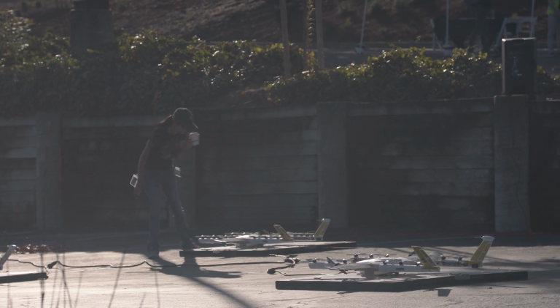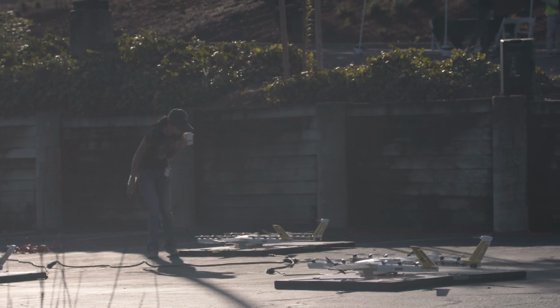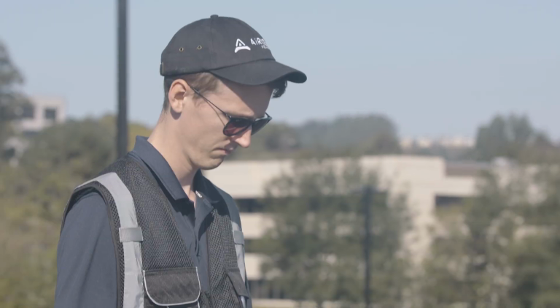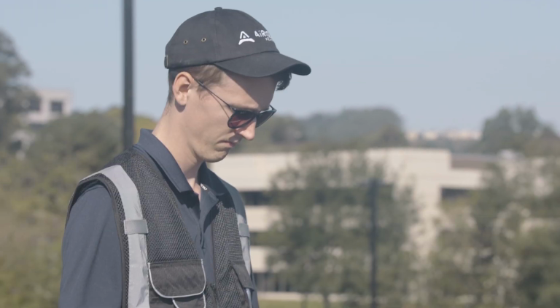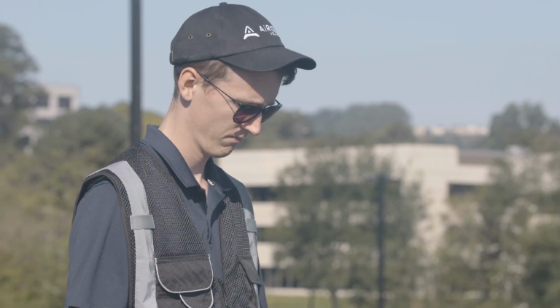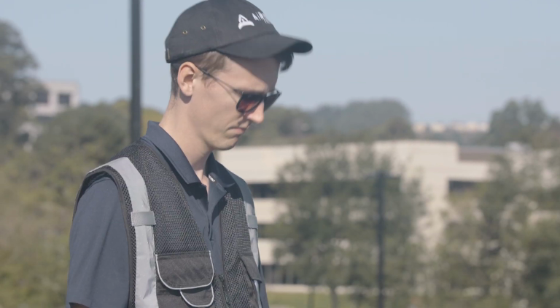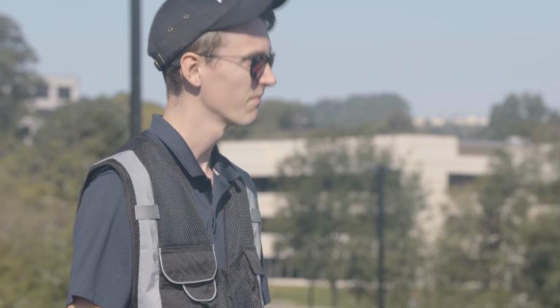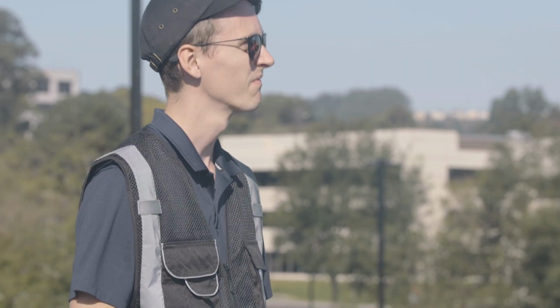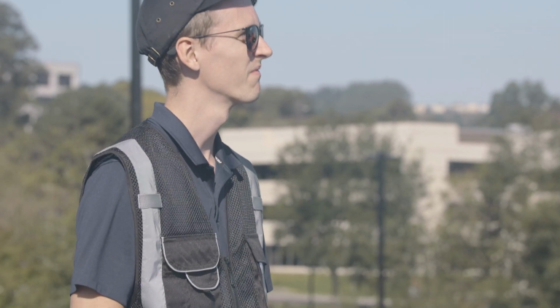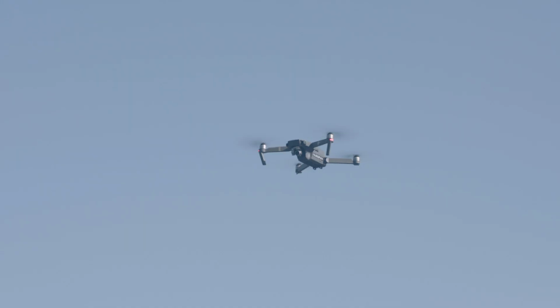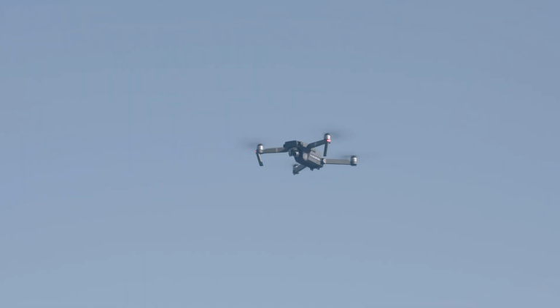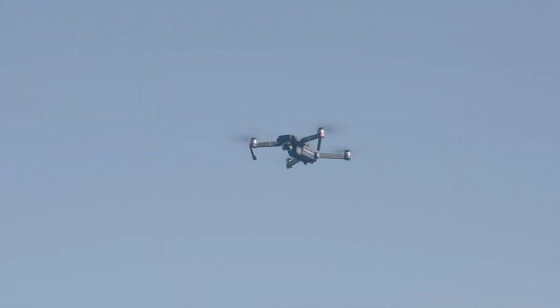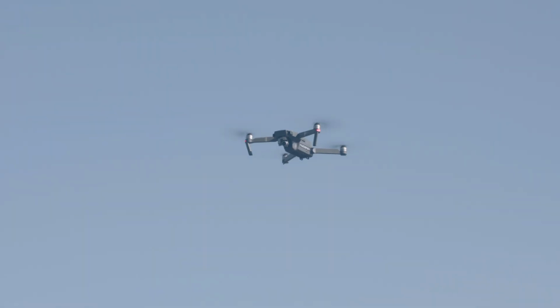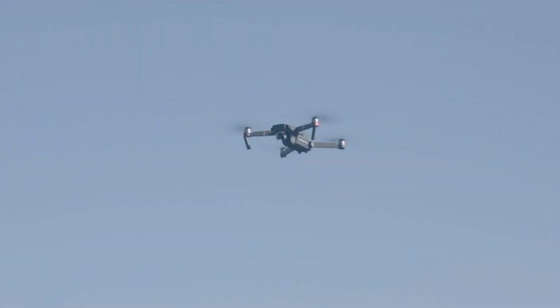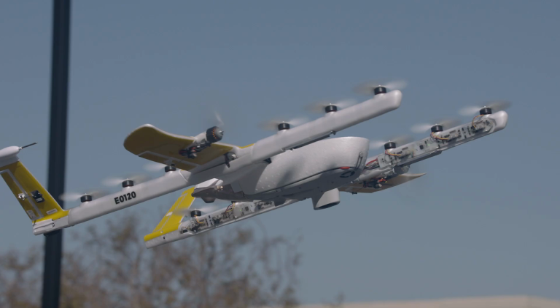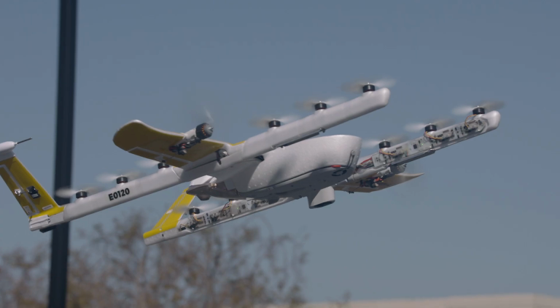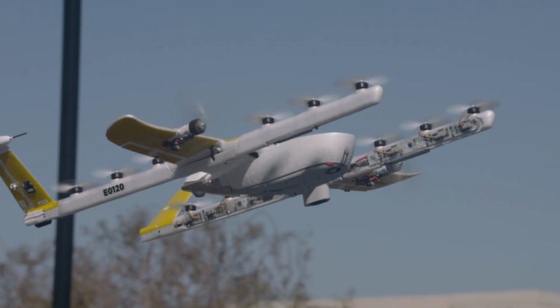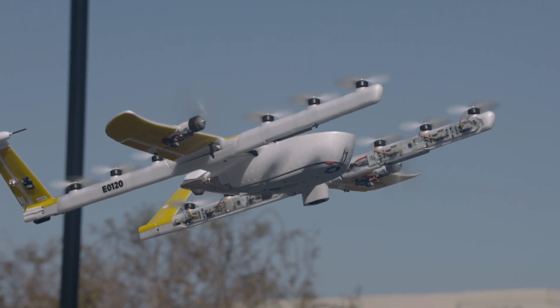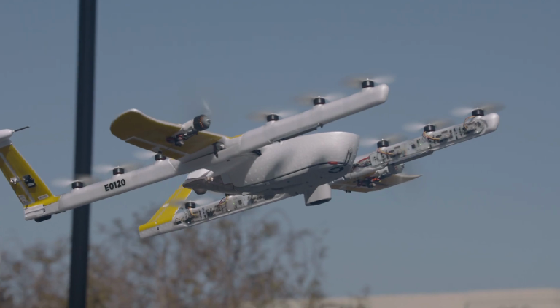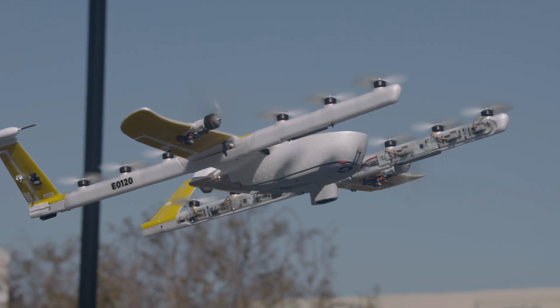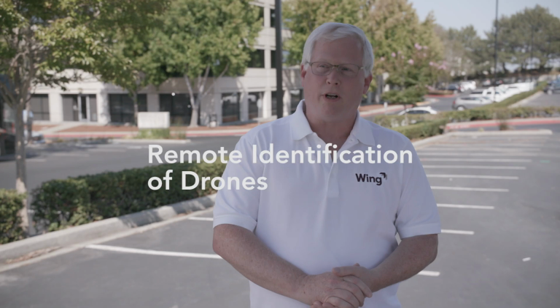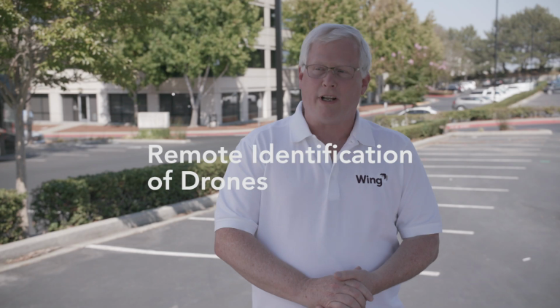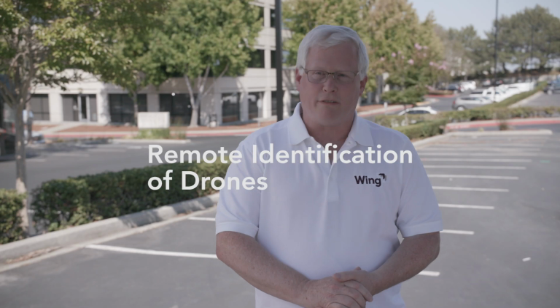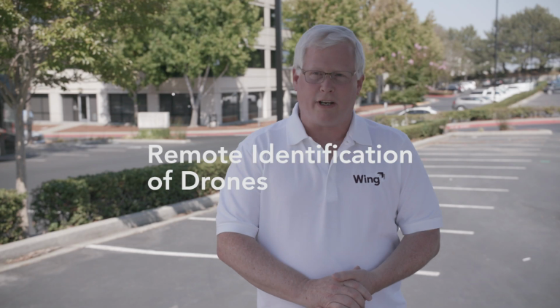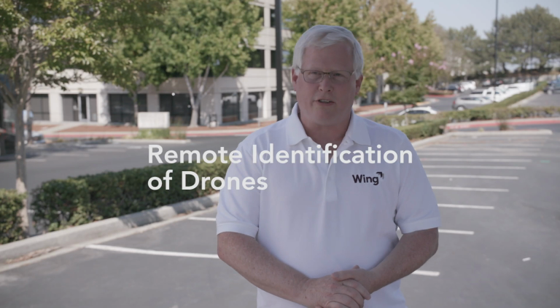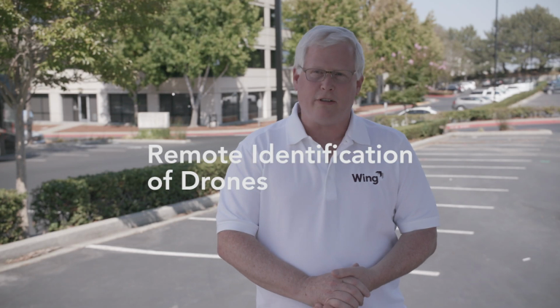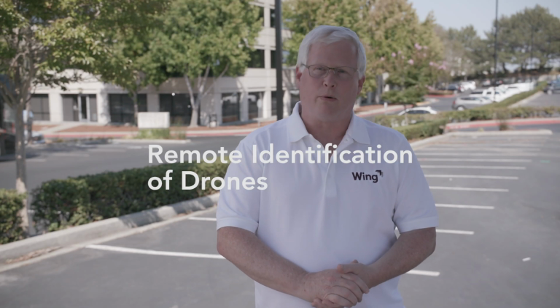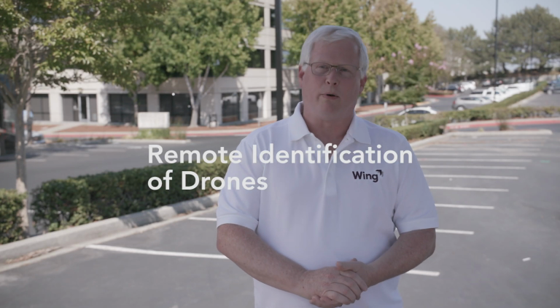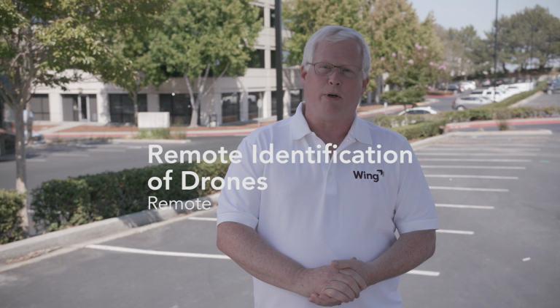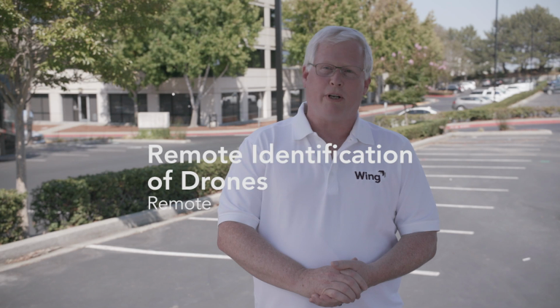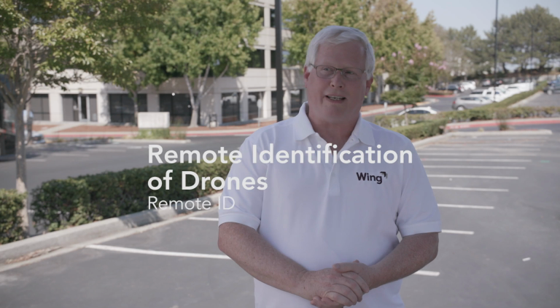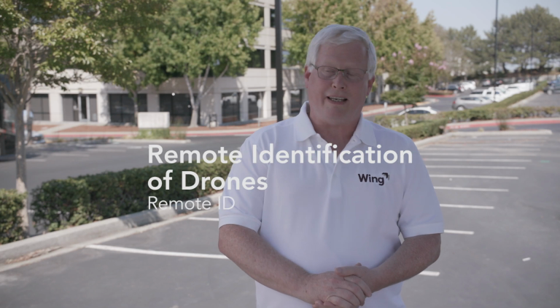We're here in San Bruno, California today to demonstrate remote identification, or Remote ID.